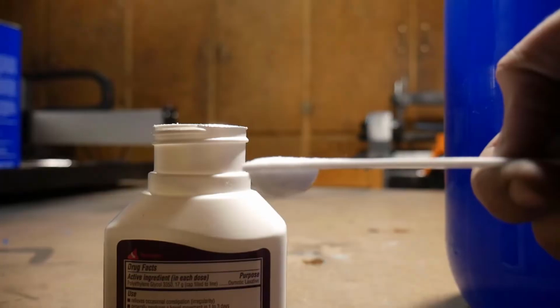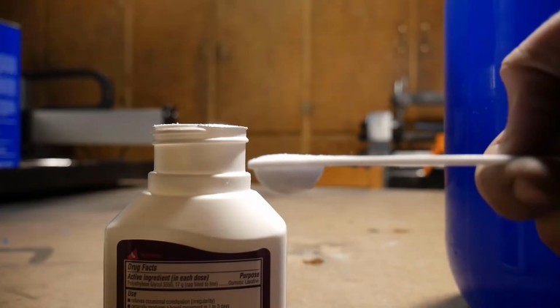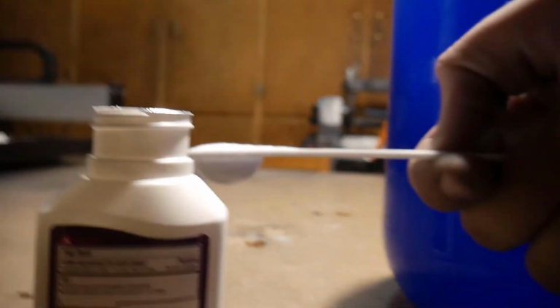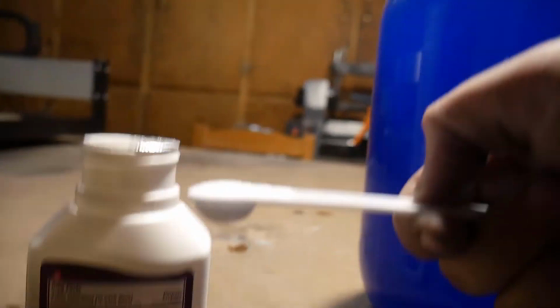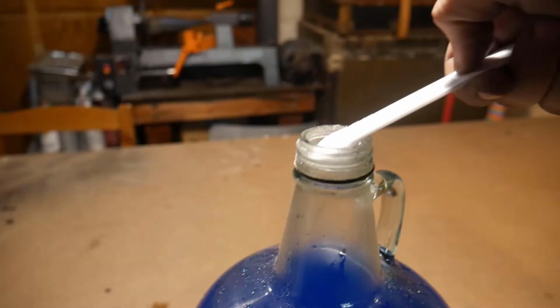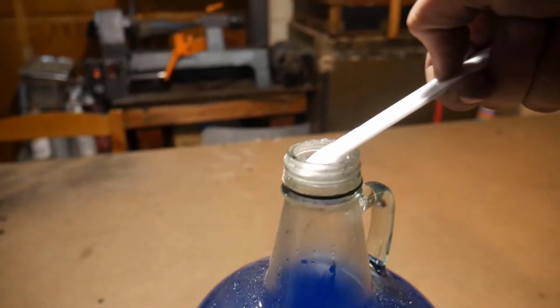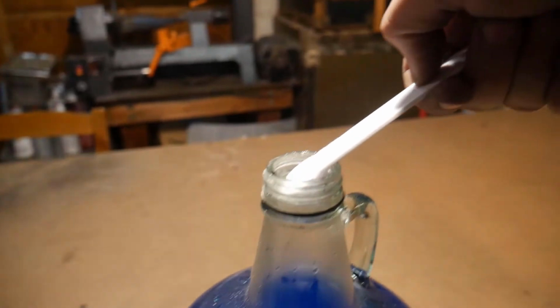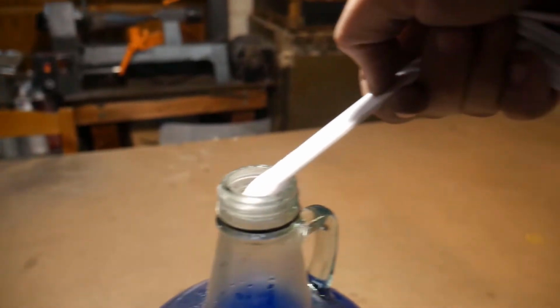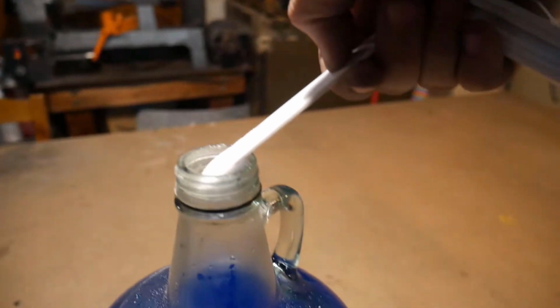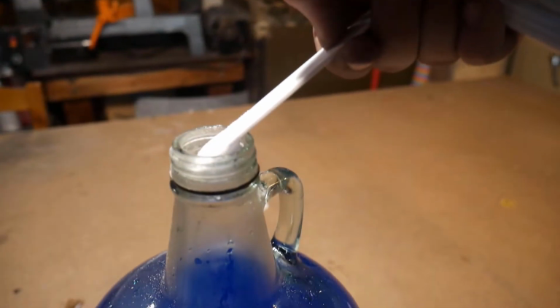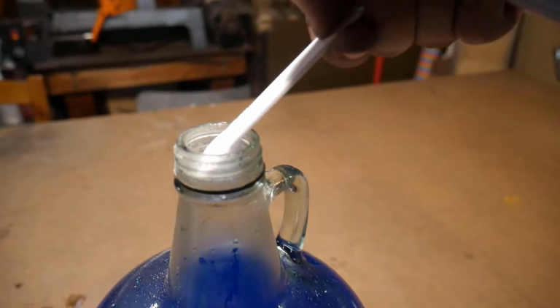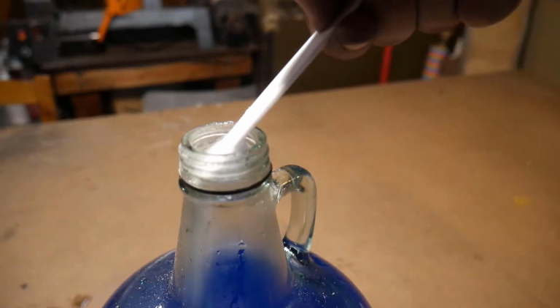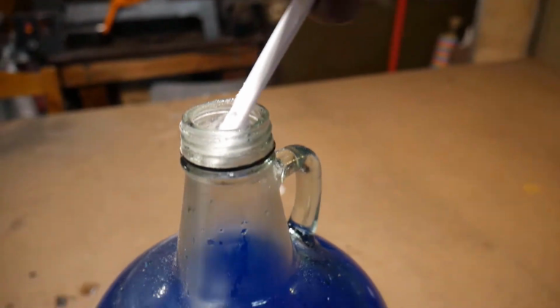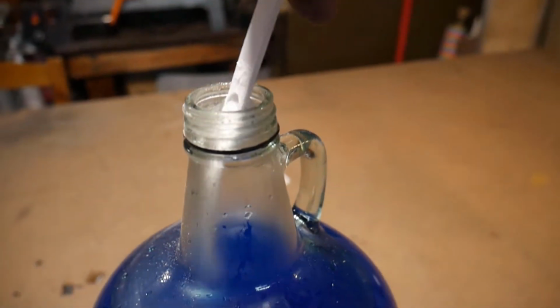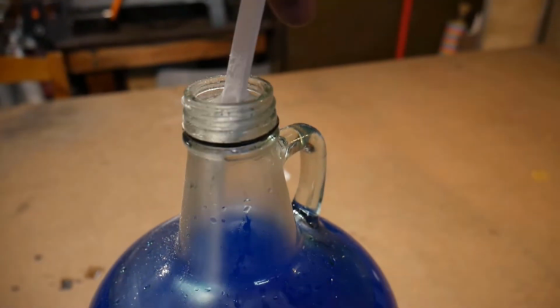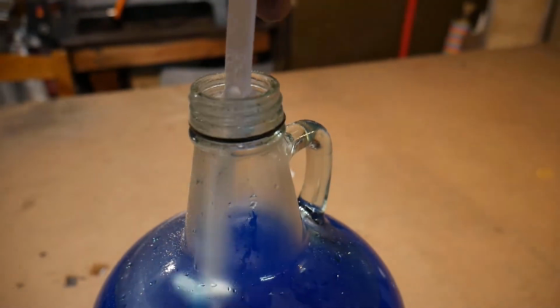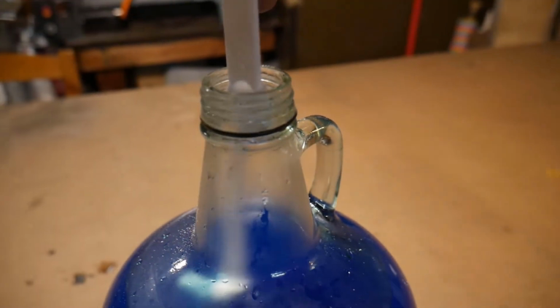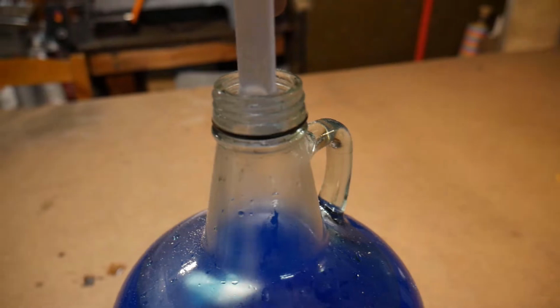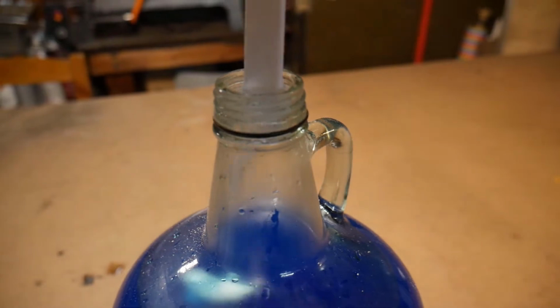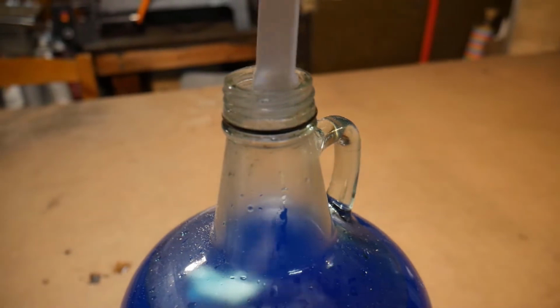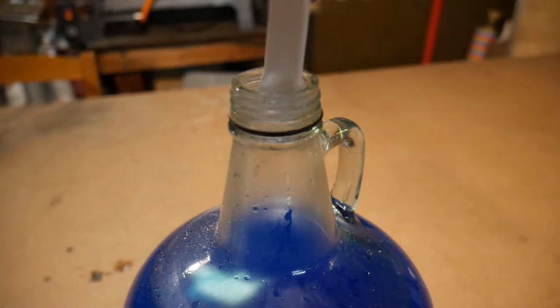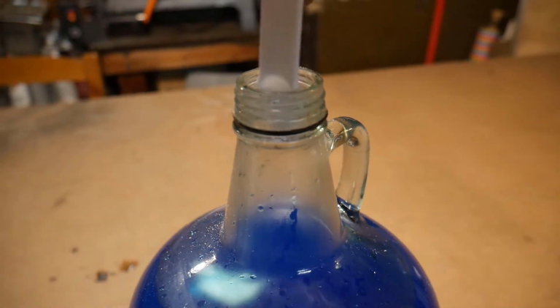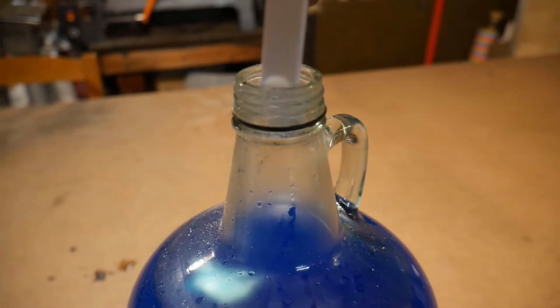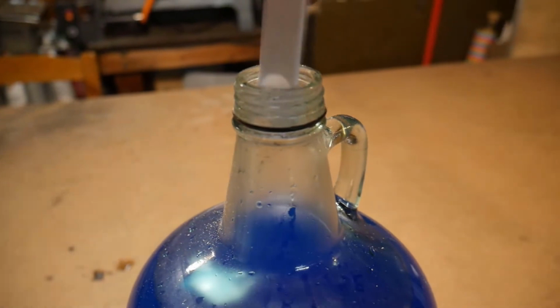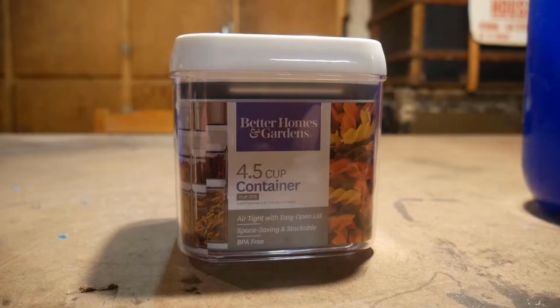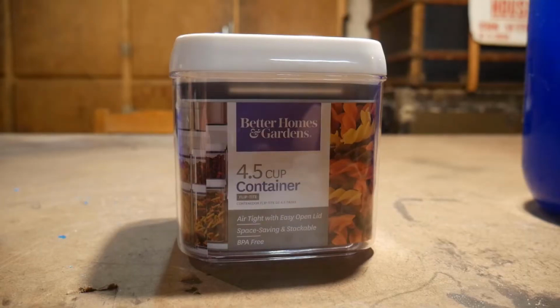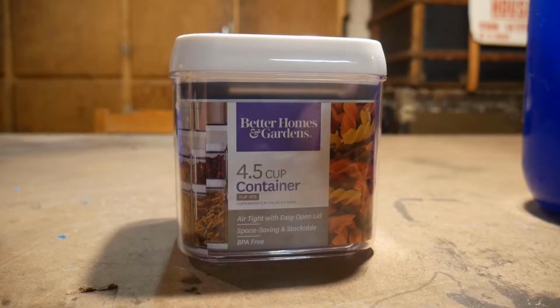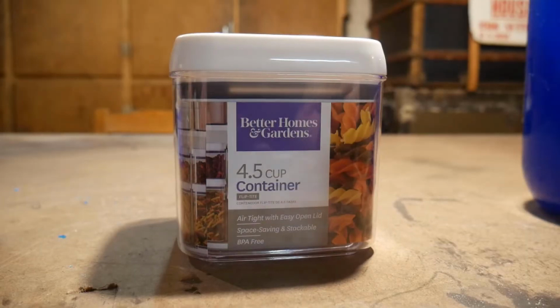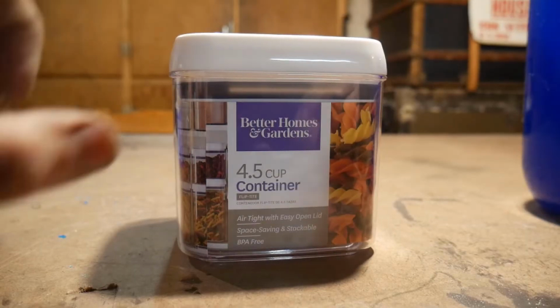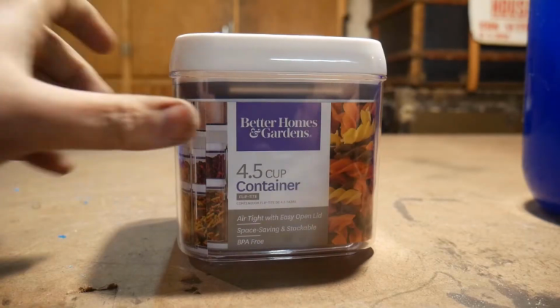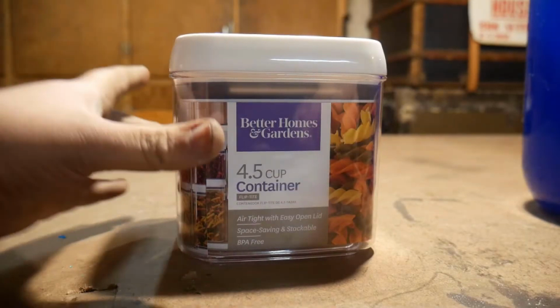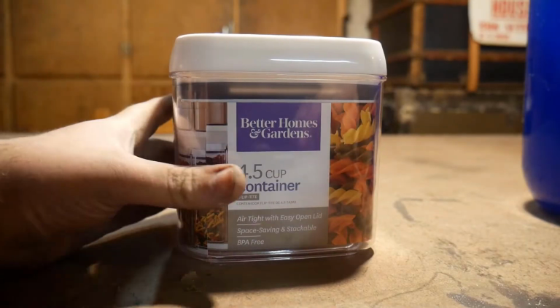Measure out about a half teaspoon and pour it into your solution. Just like that, the solution's done. Next we're going to move on to tank setup.